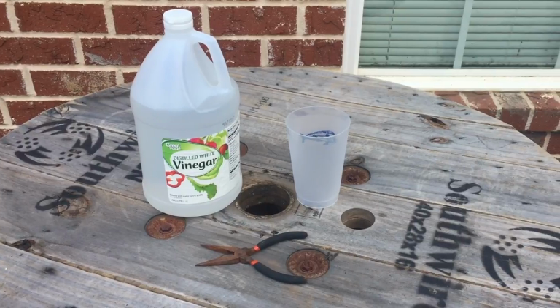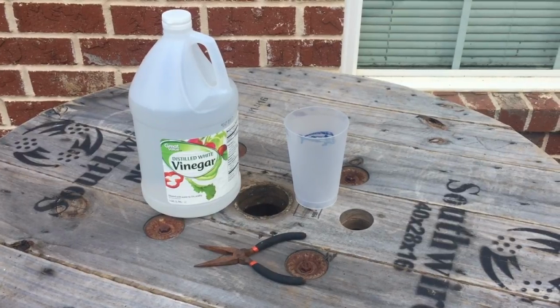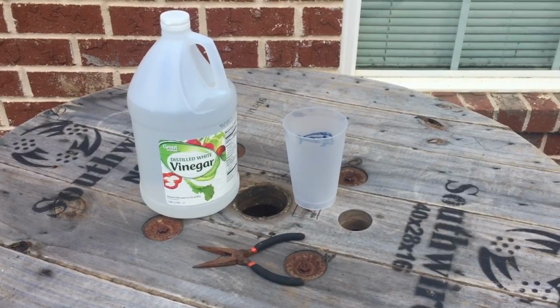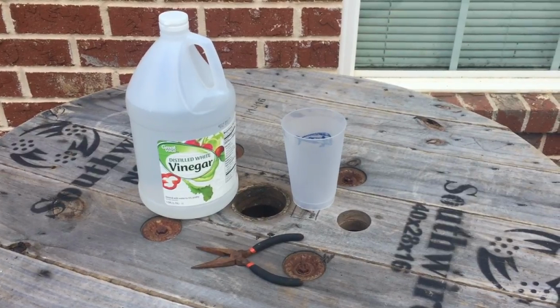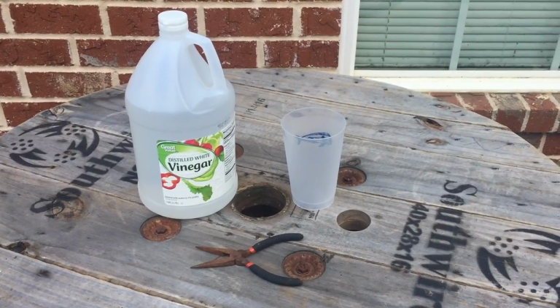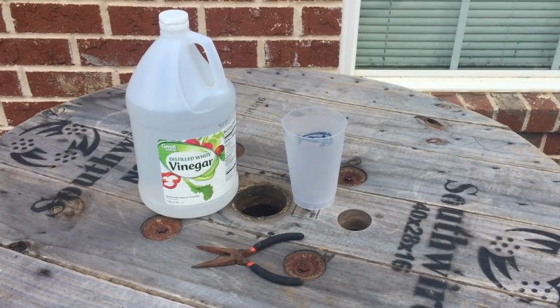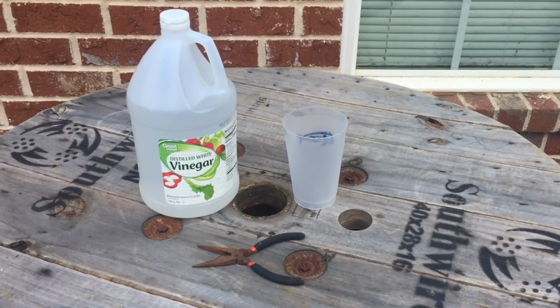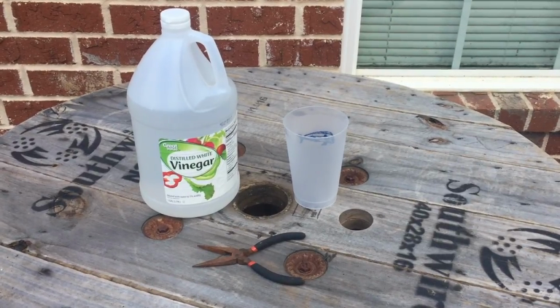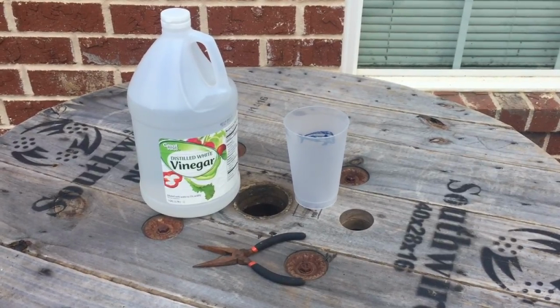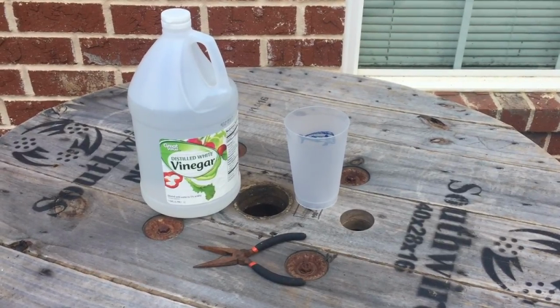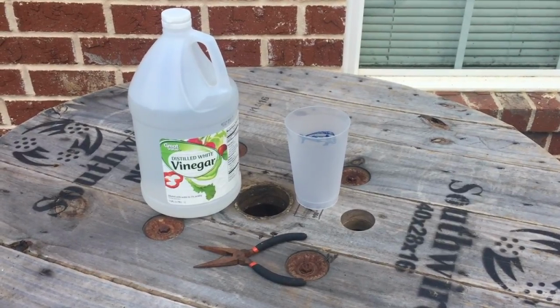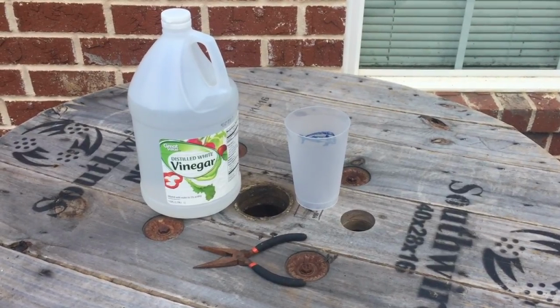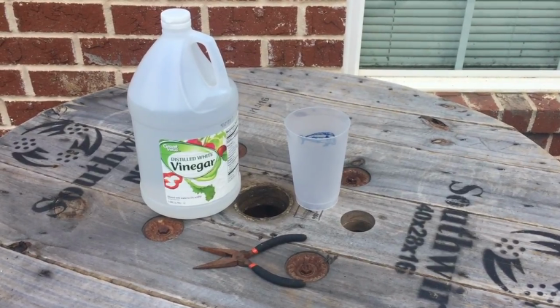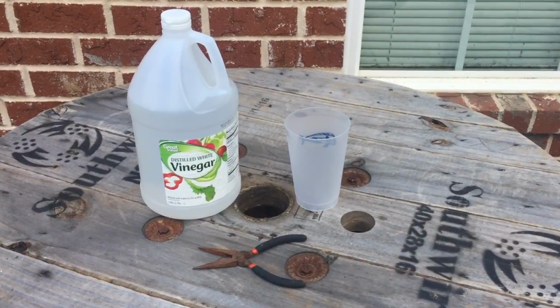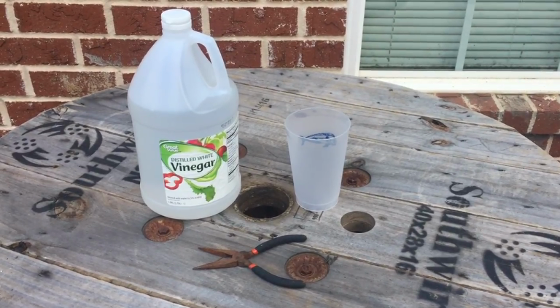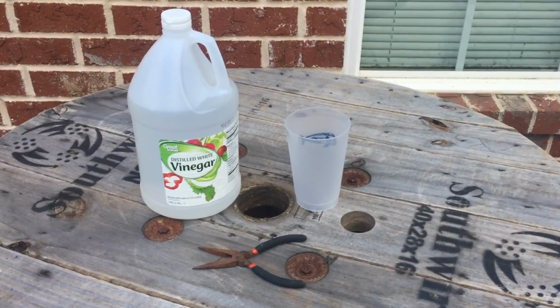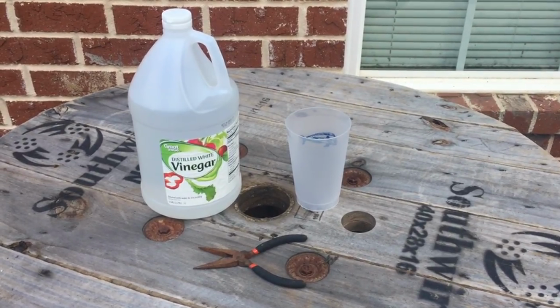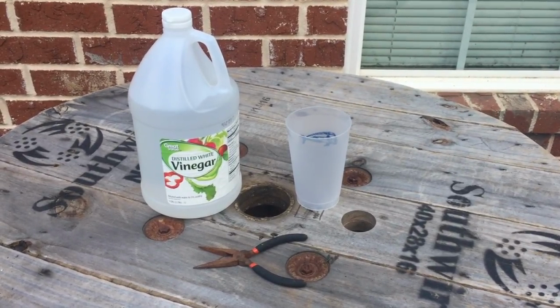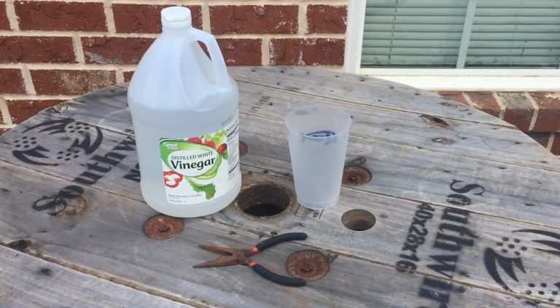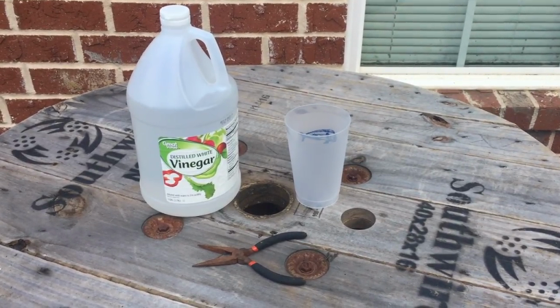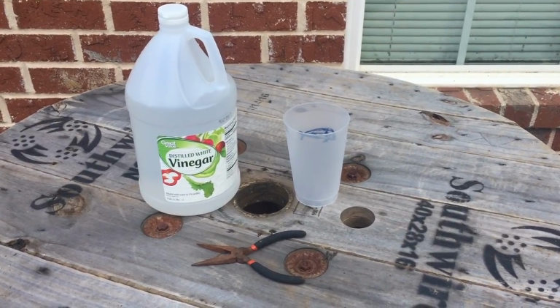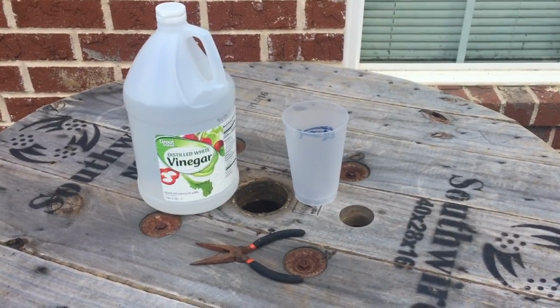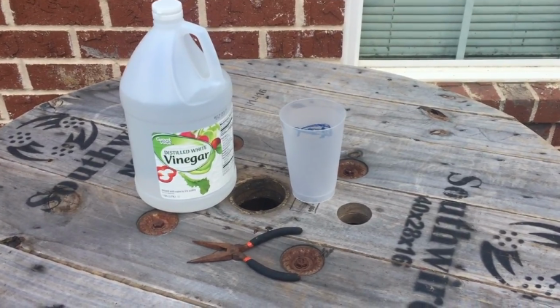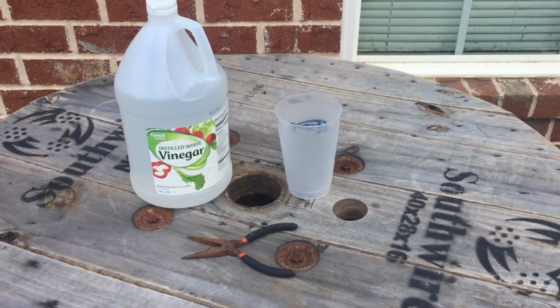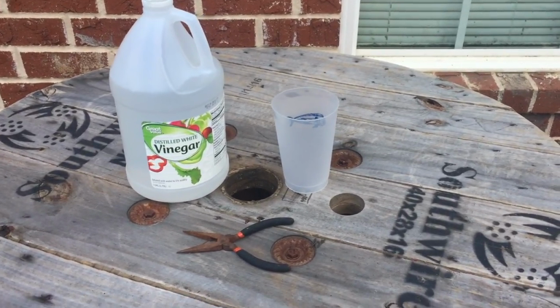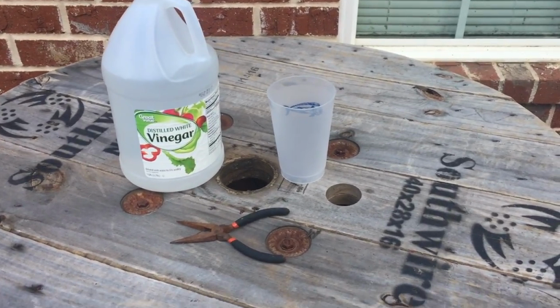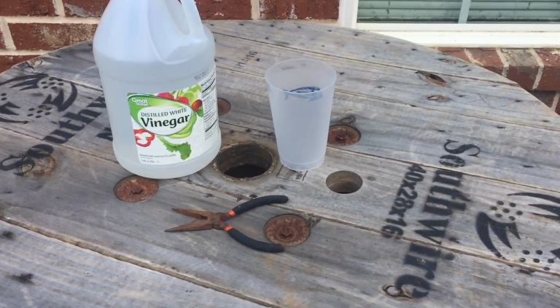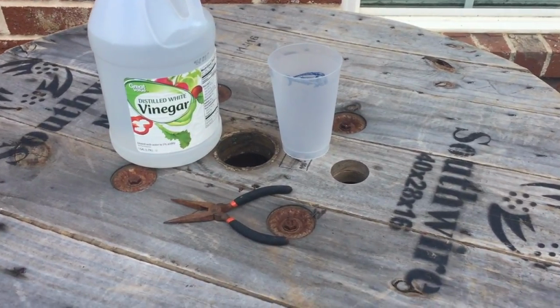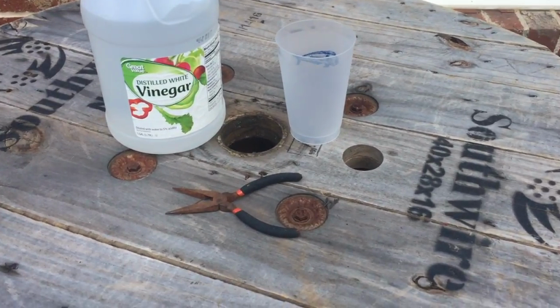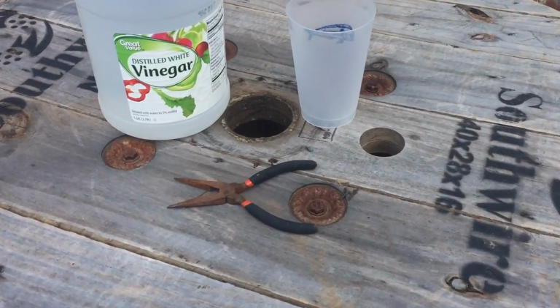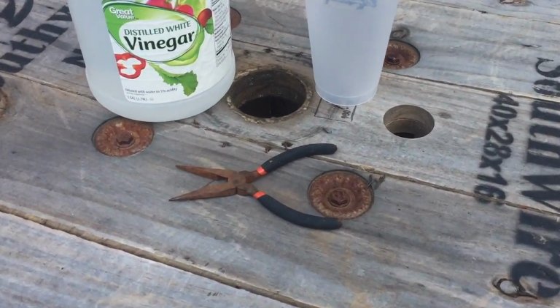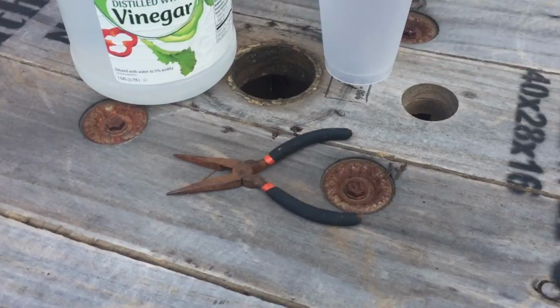Welcome back tightwads. I'm going to see if I can use a household remedy to cure a problem that I have.